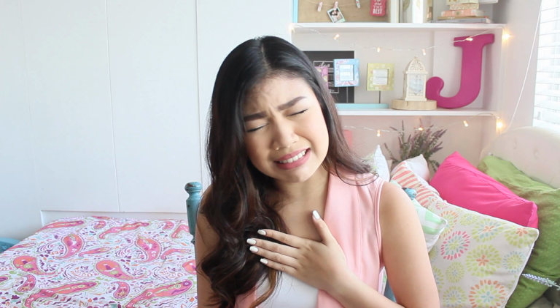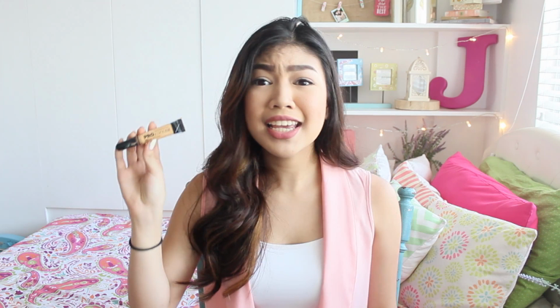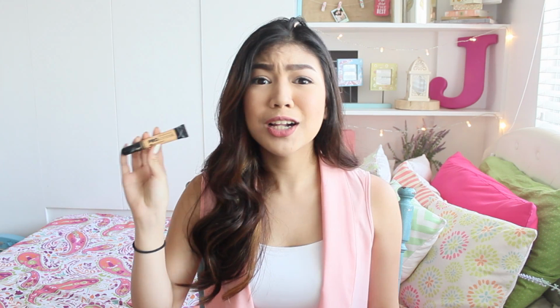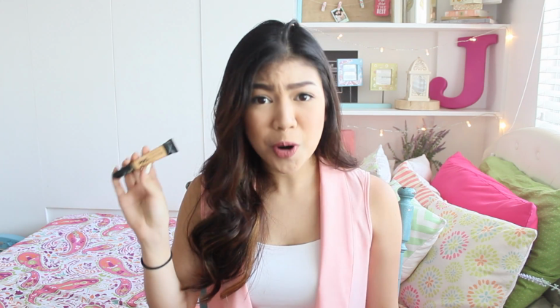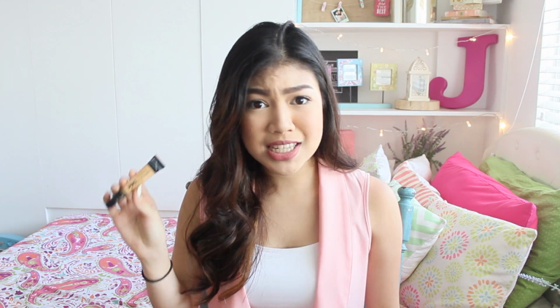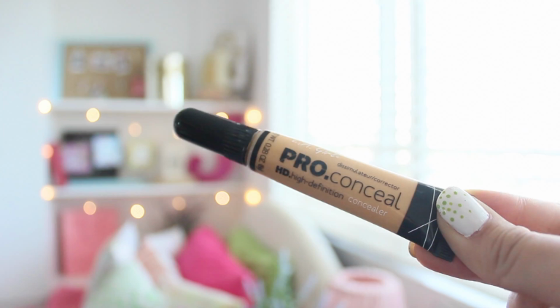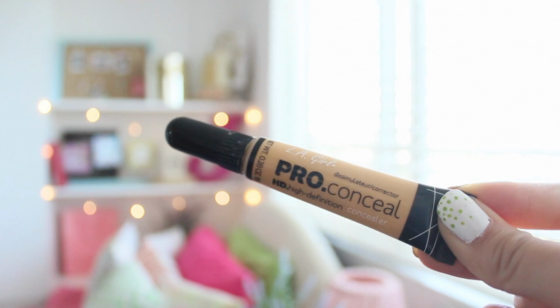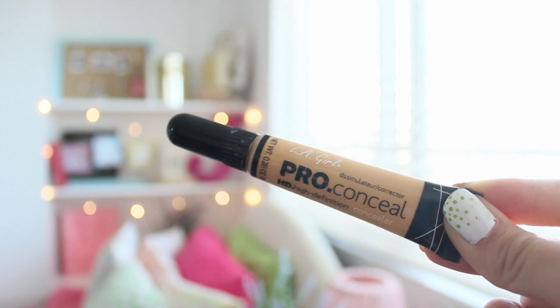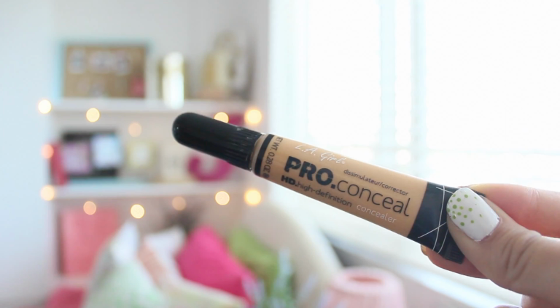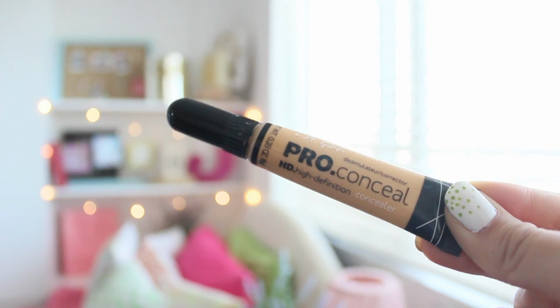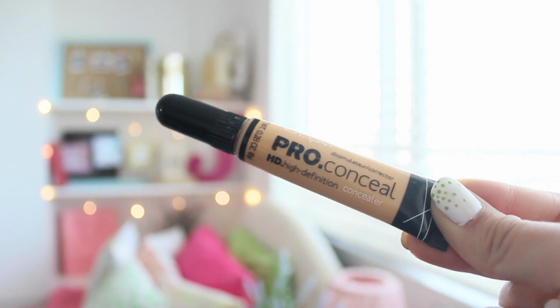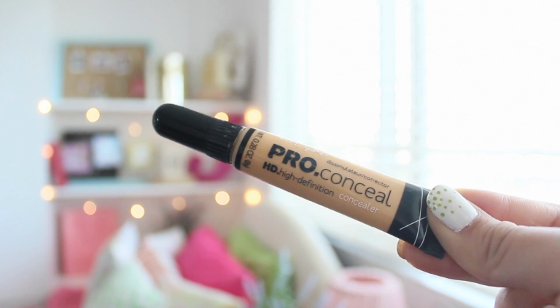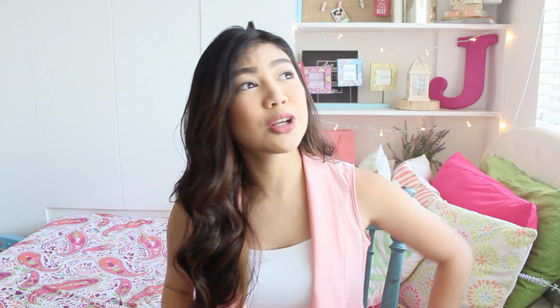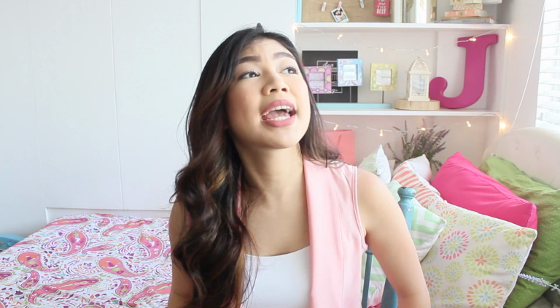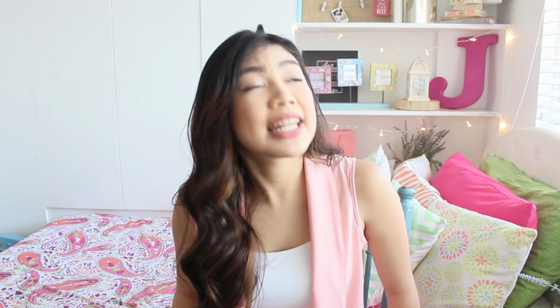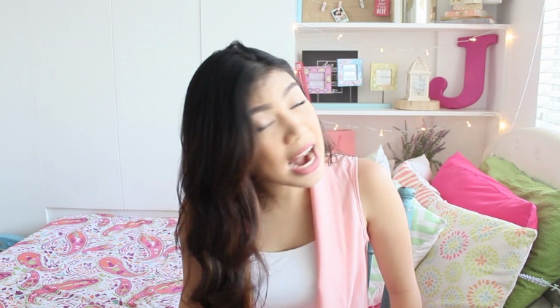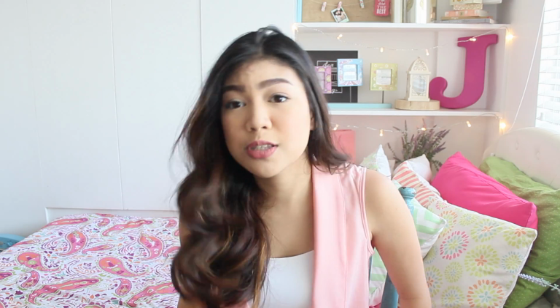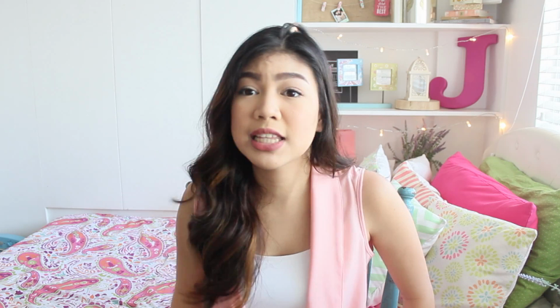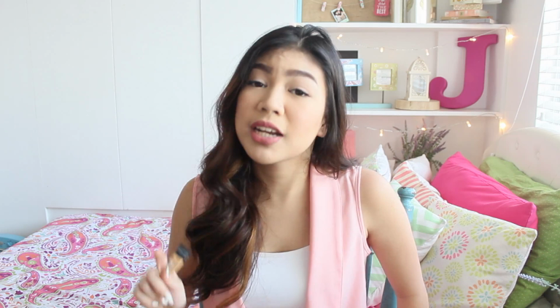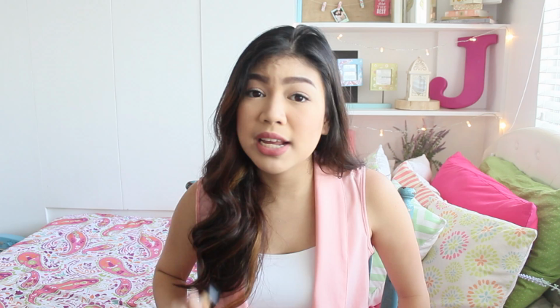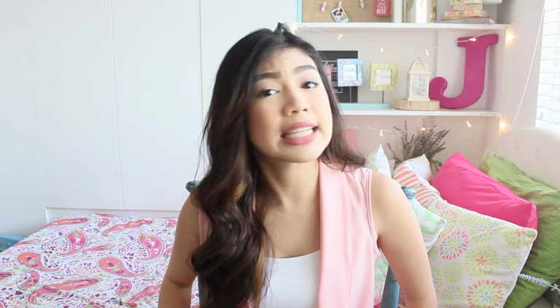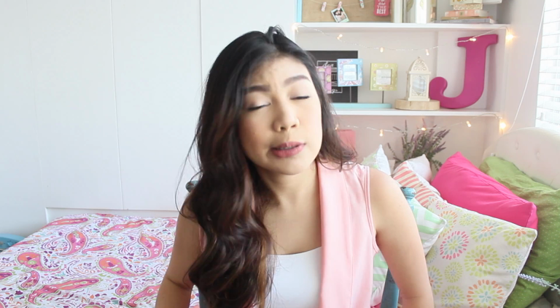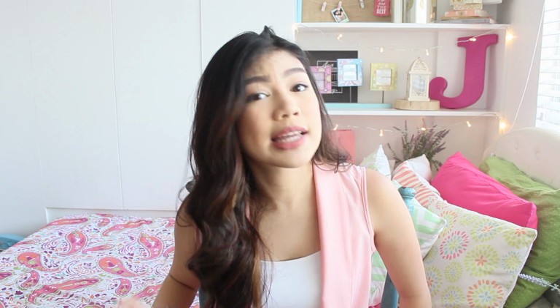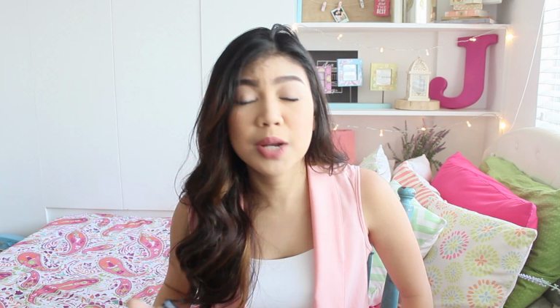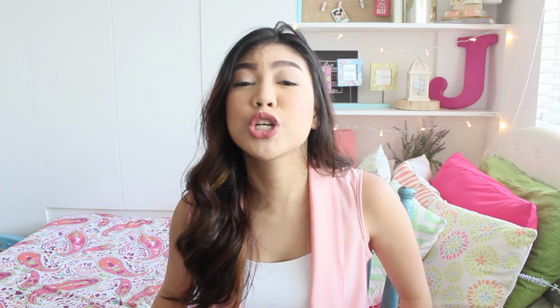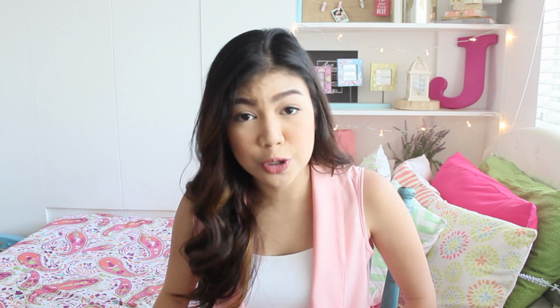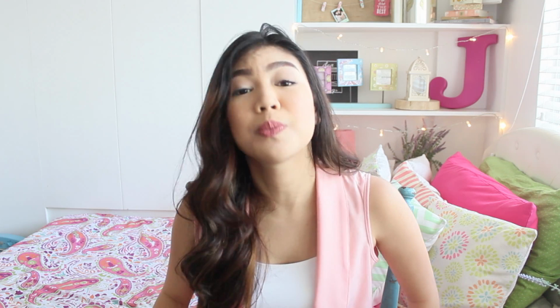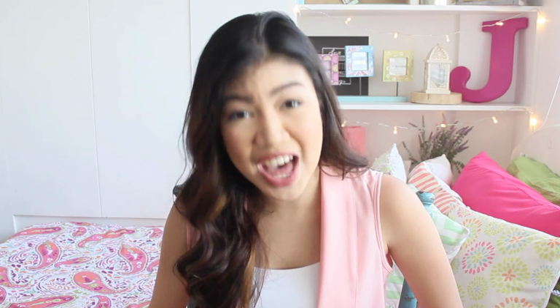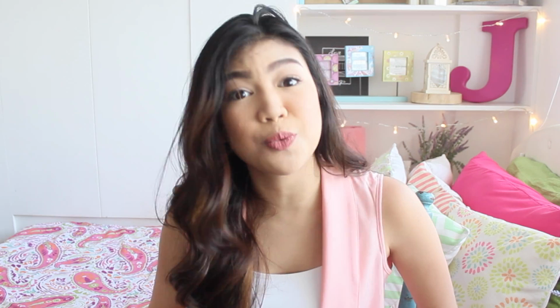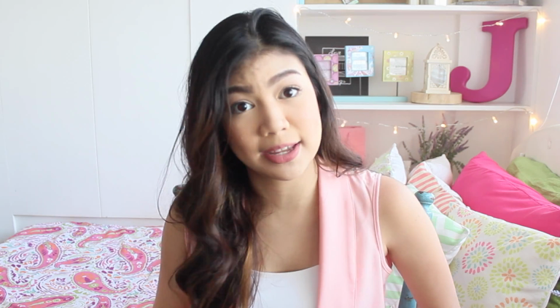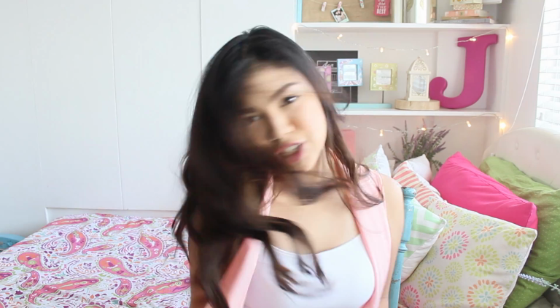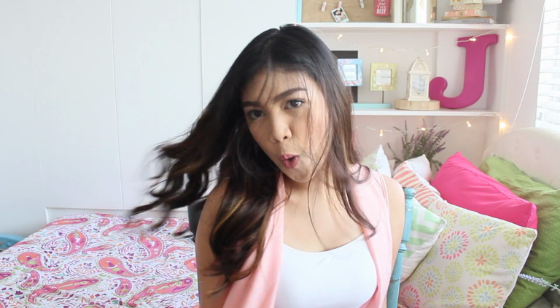LA Girl Pro Conceal. I put this under my eyes, and boom — I looked like I had 10 hours of sleep, but in reality I only had 3, because YouTube. Fasho.